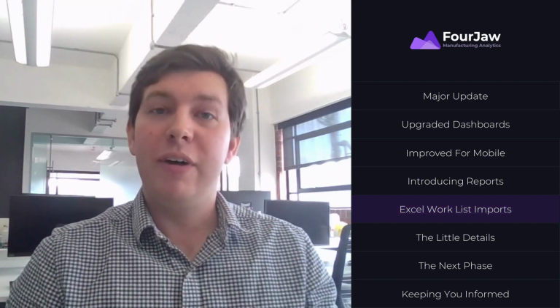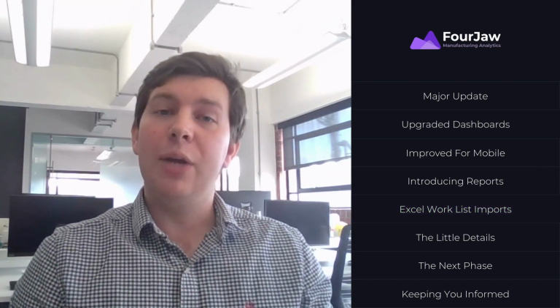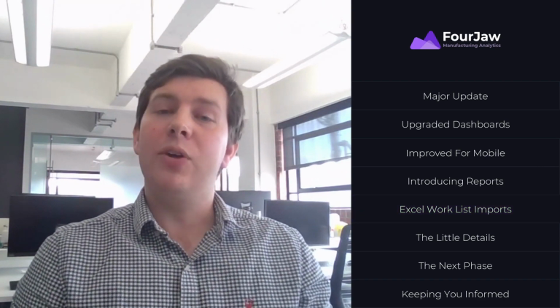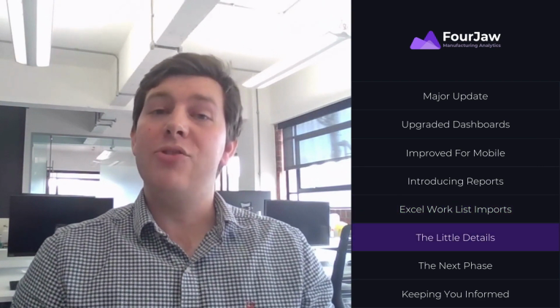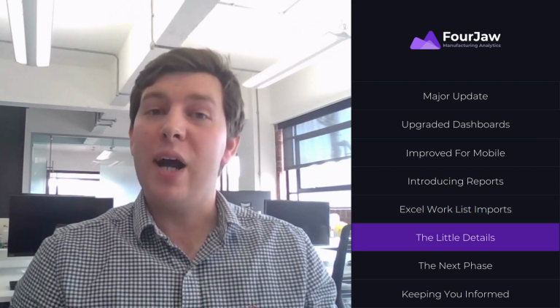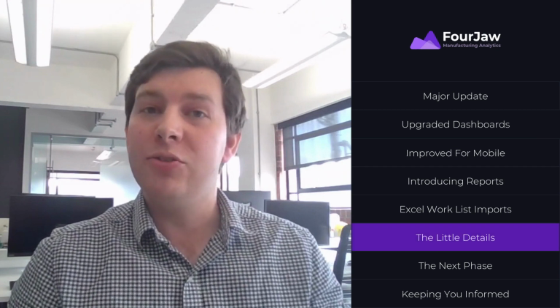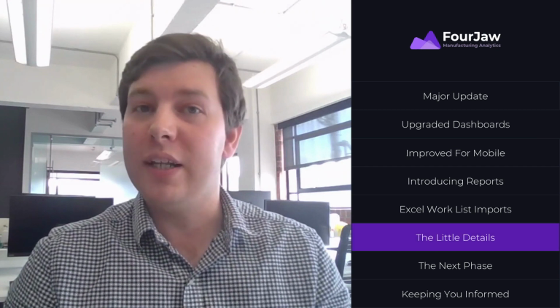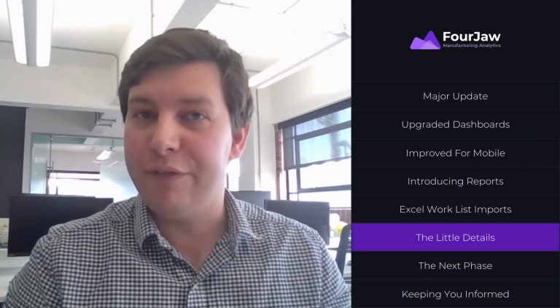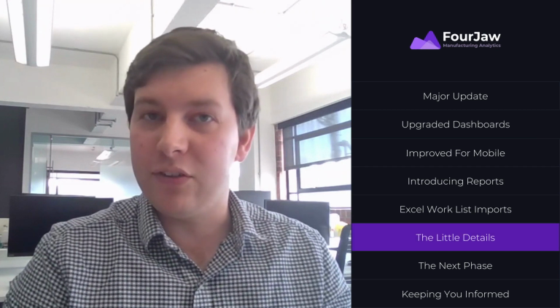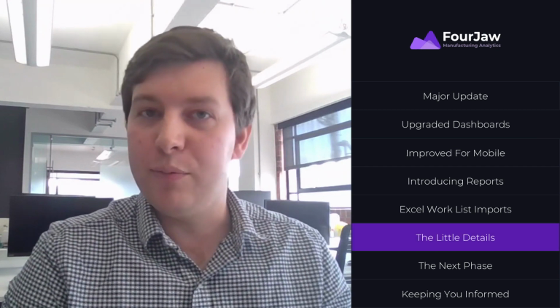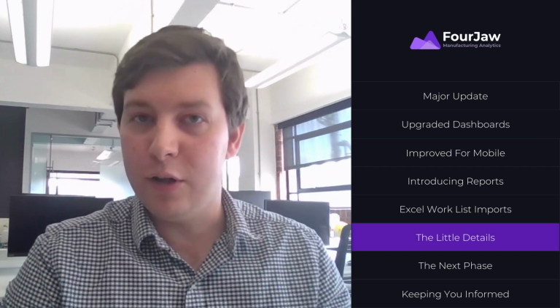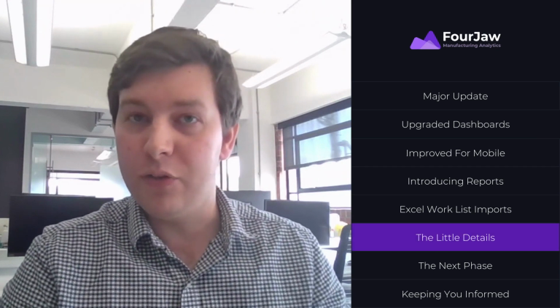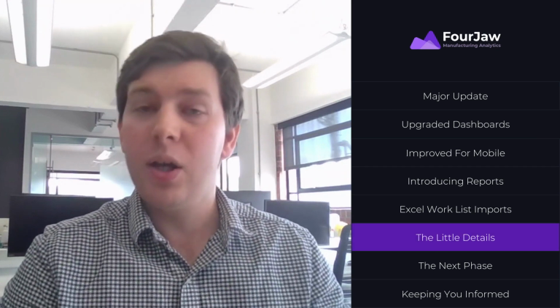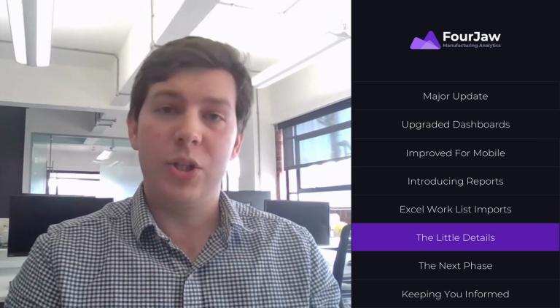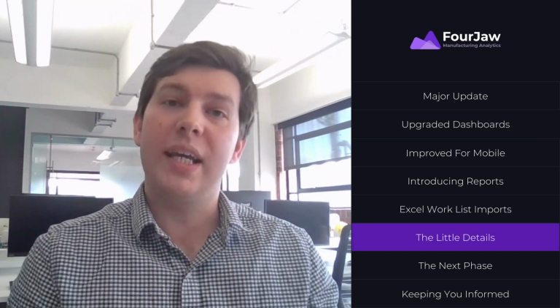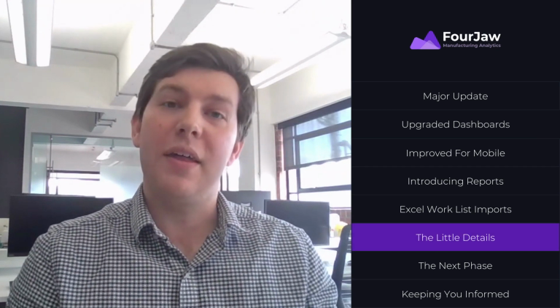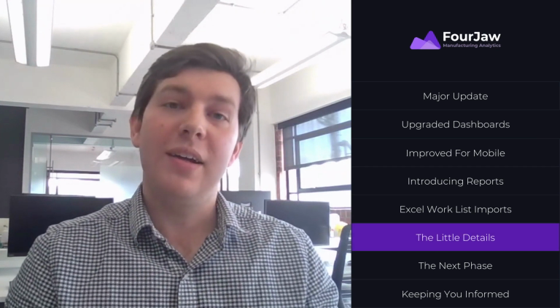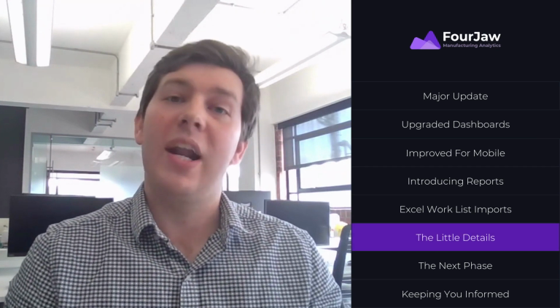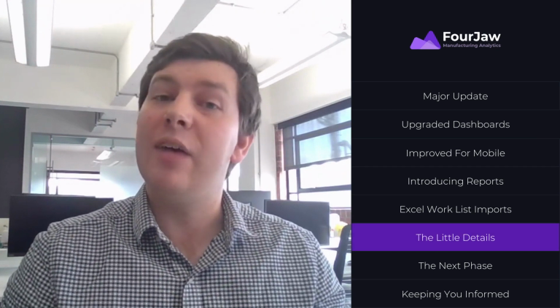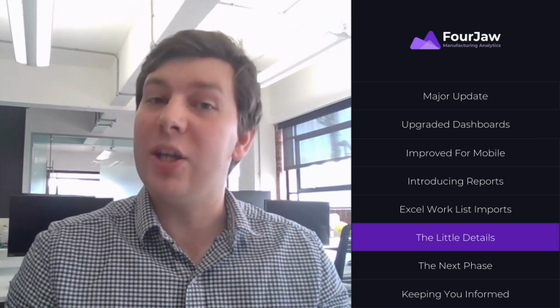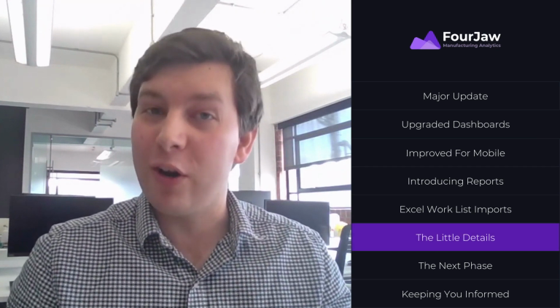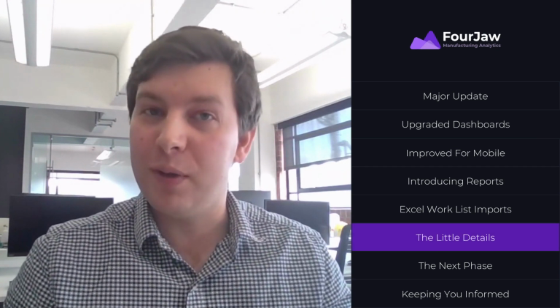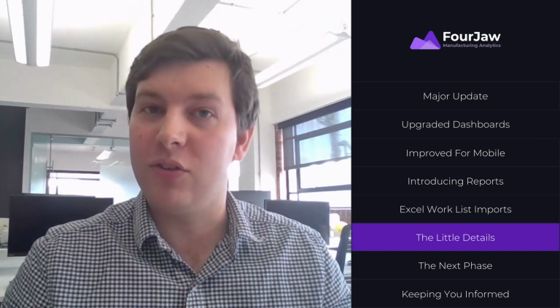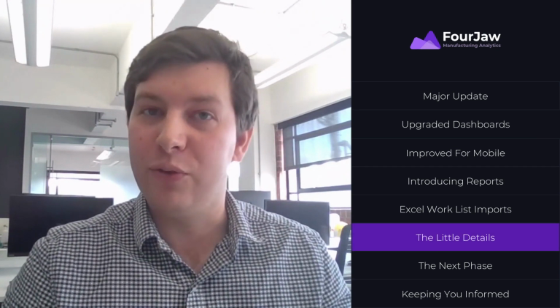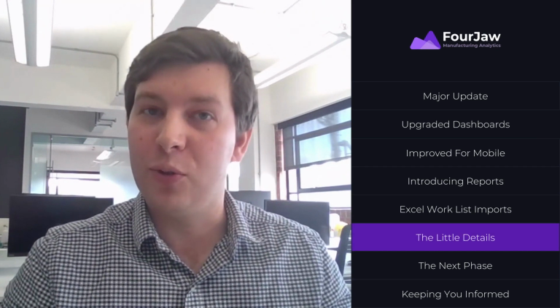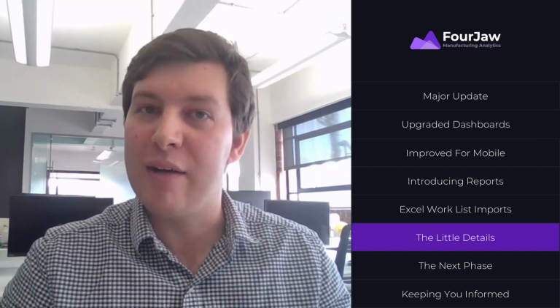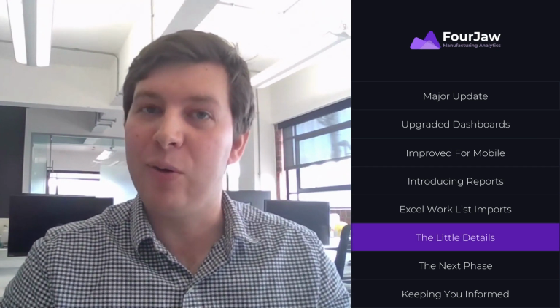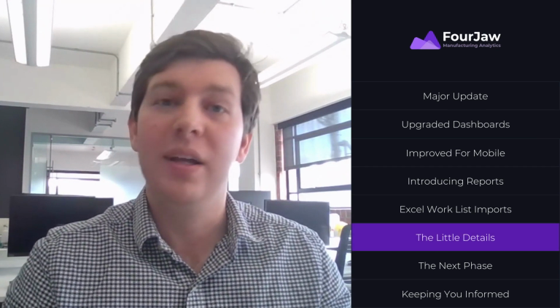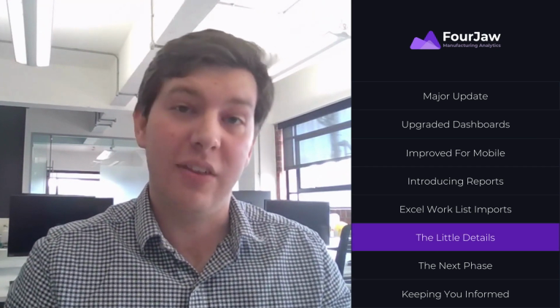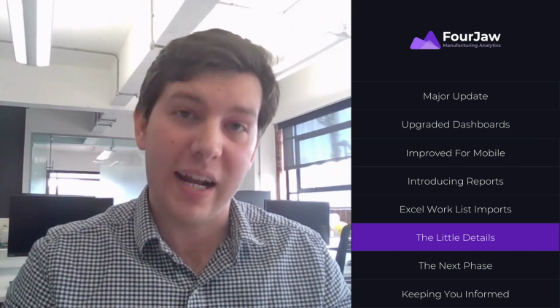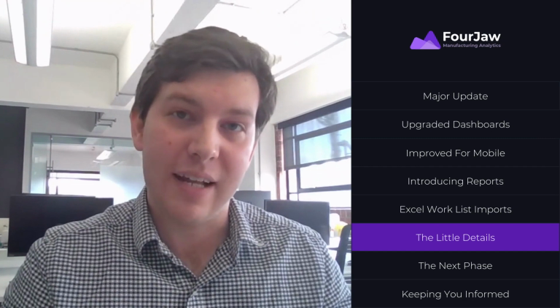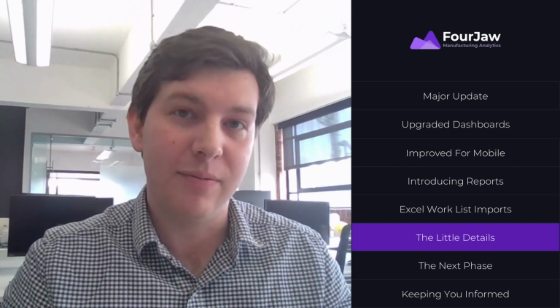Finally, we've got literally hundreds of little fixes and improvements, which together are going to elevate your experience of the Forgell platform to the next level.